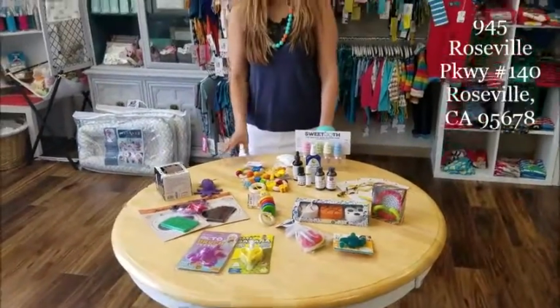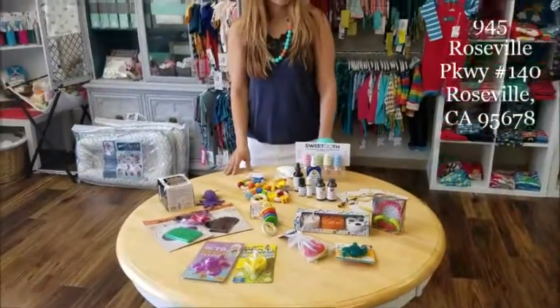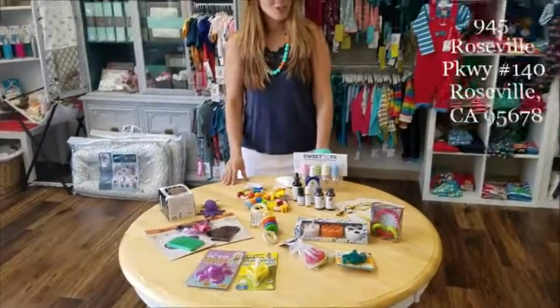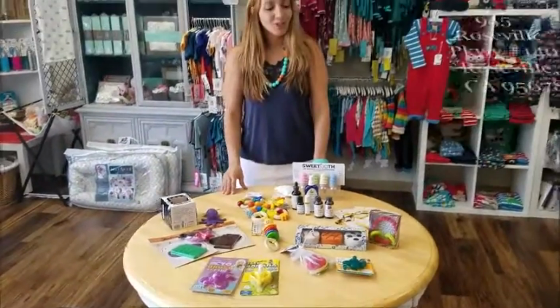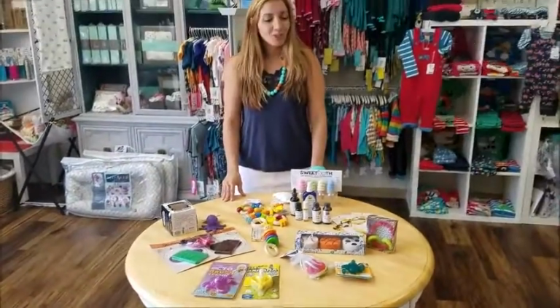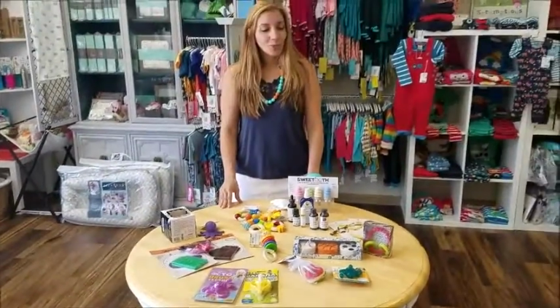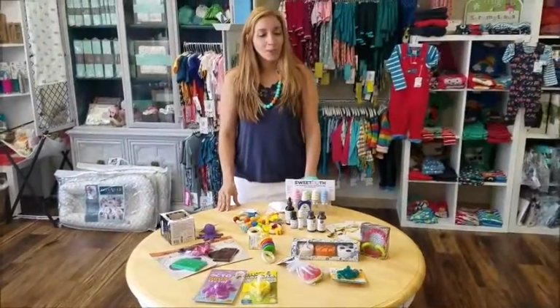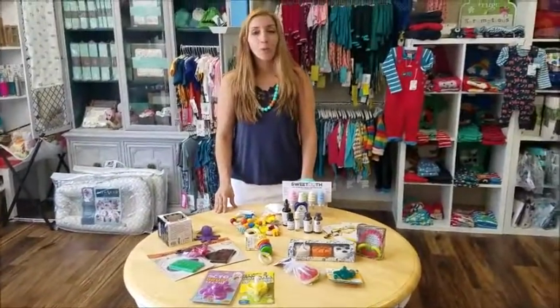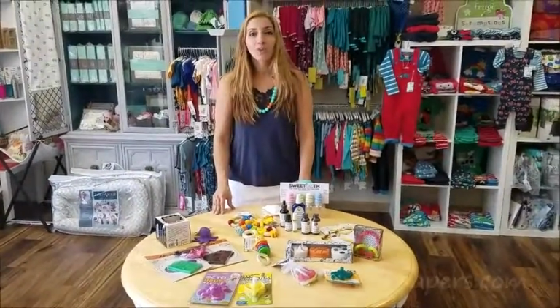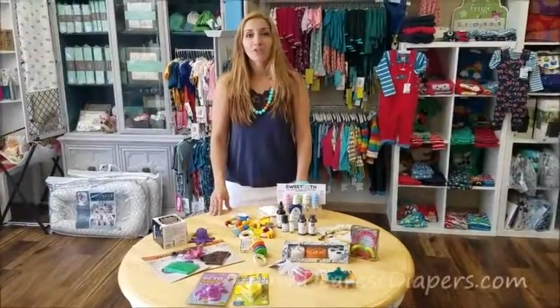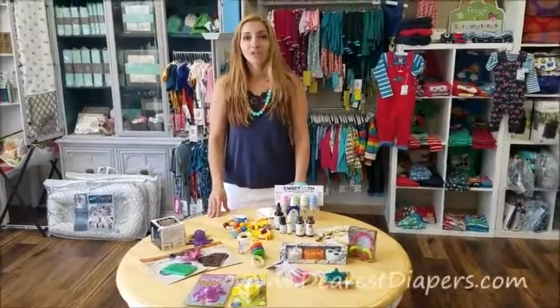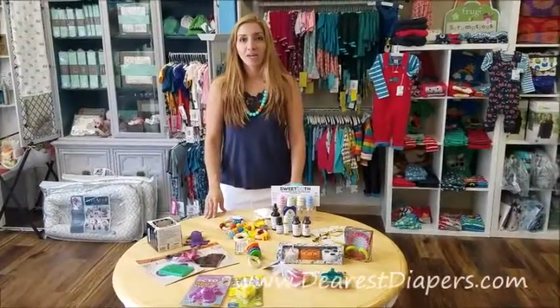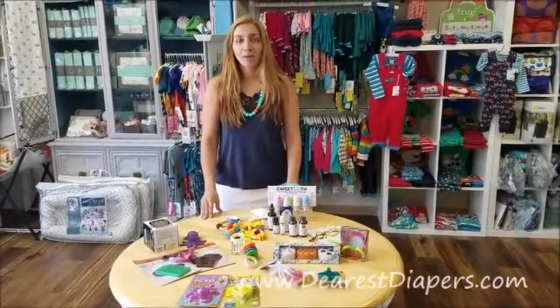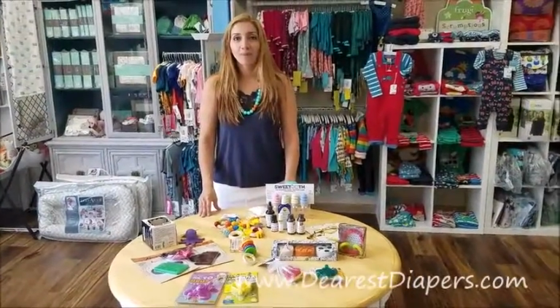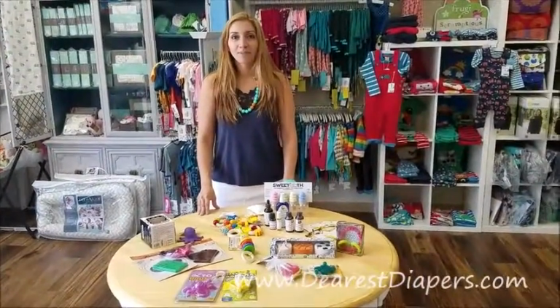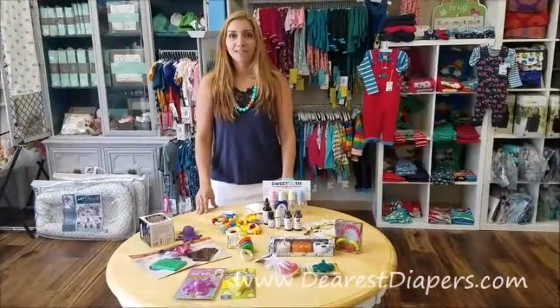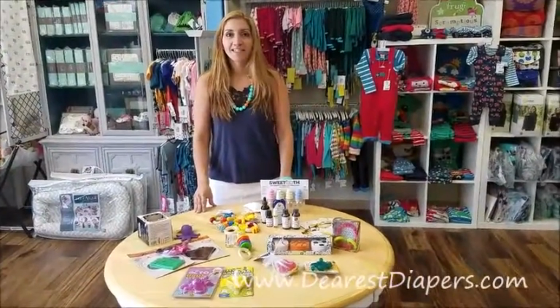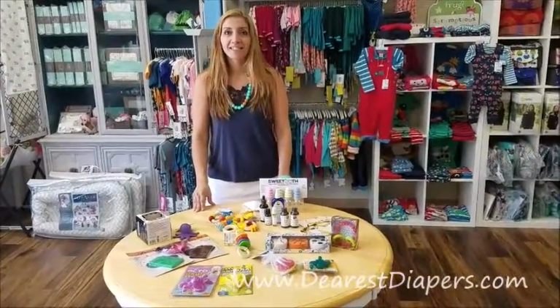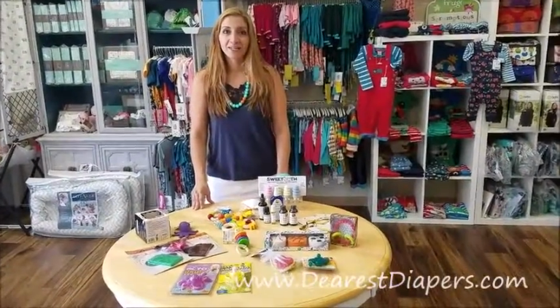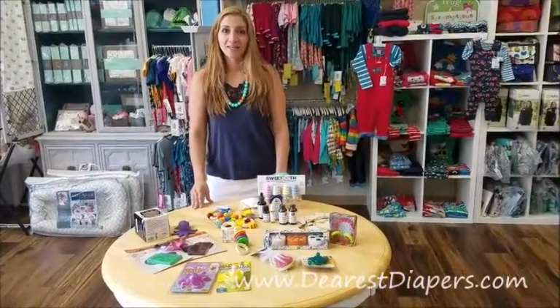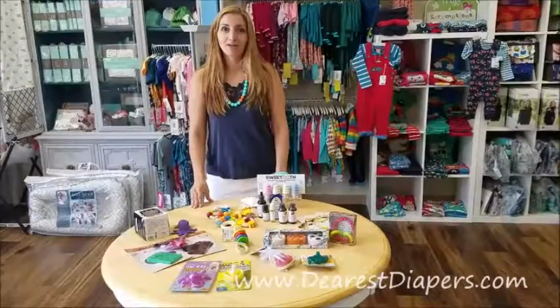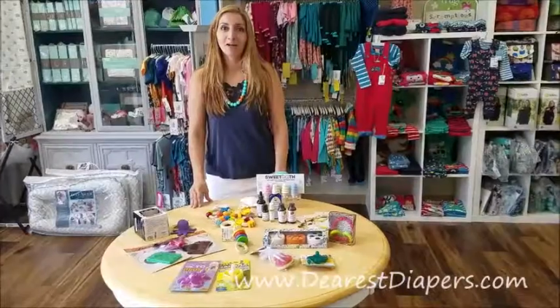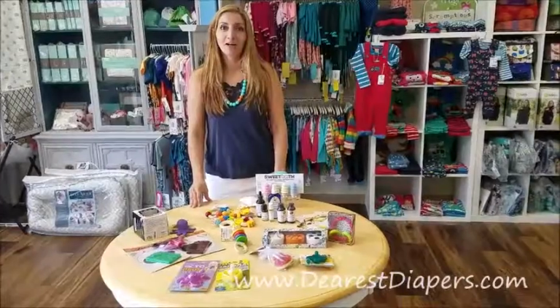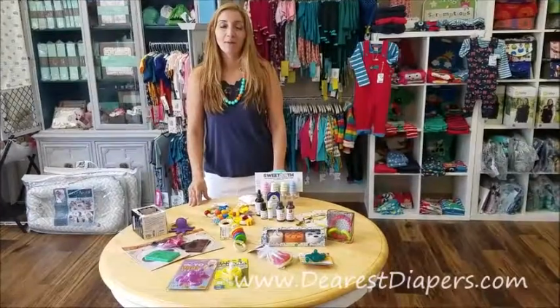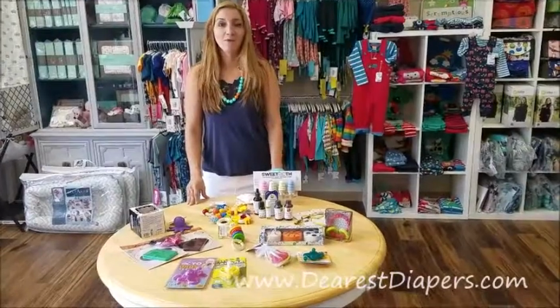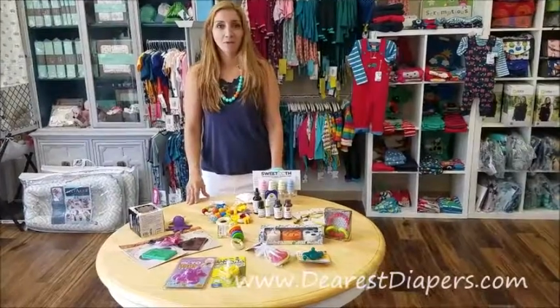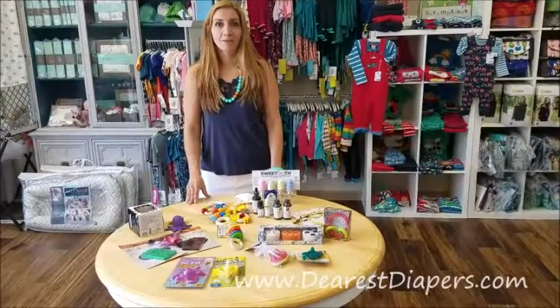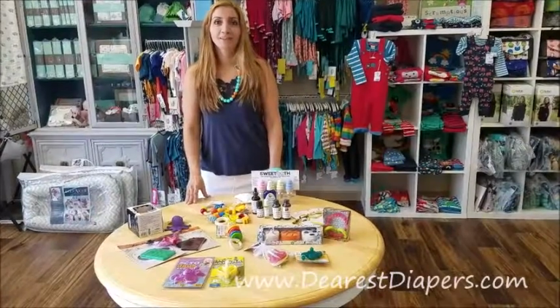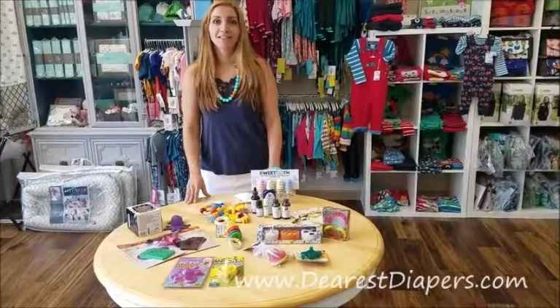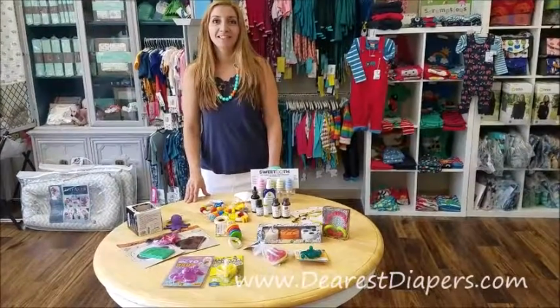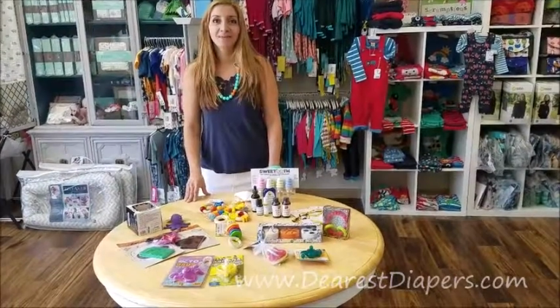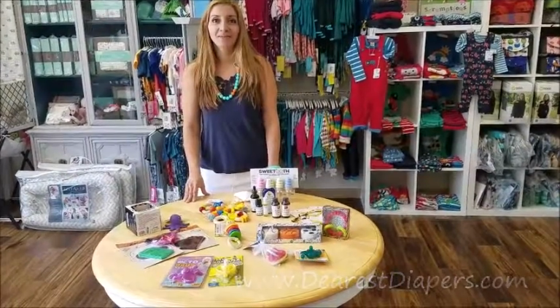Come into the store or check out our website dearestdiapers.com and we'll help you out your little teether.